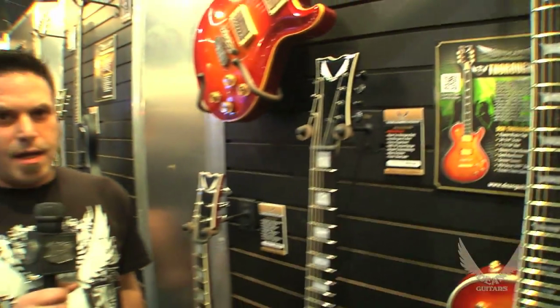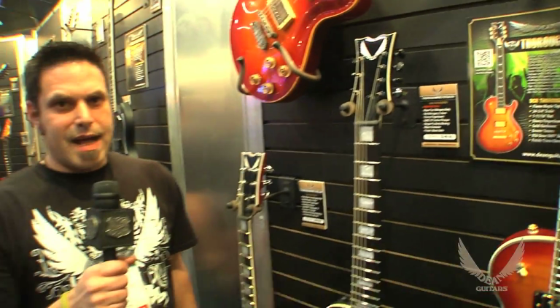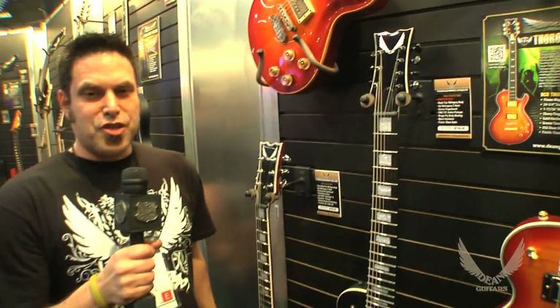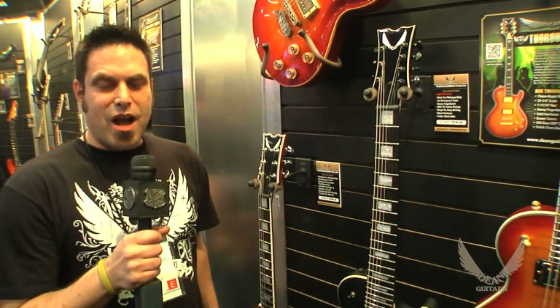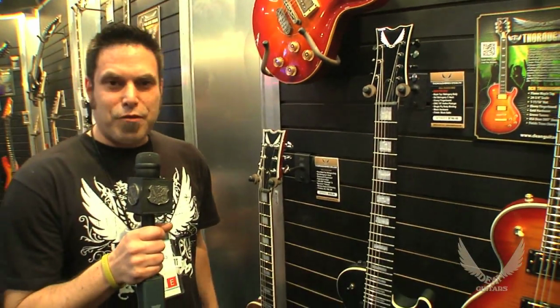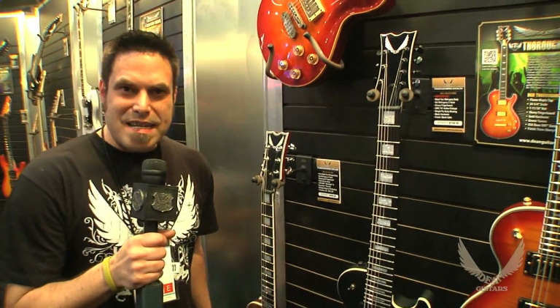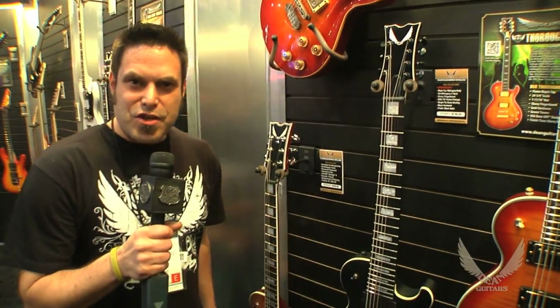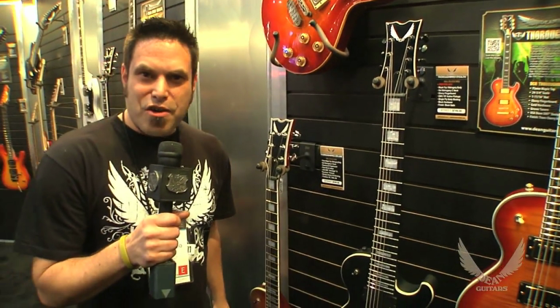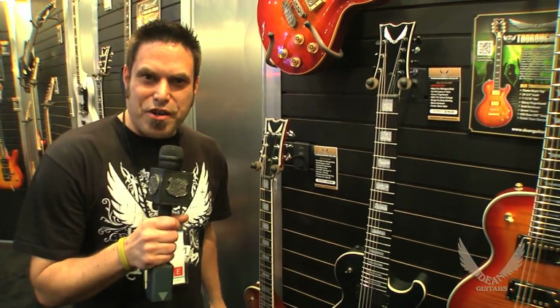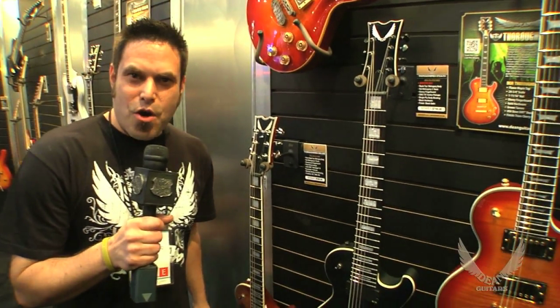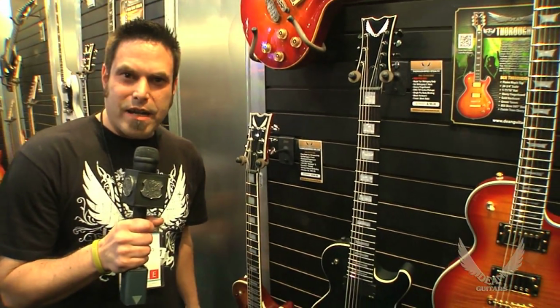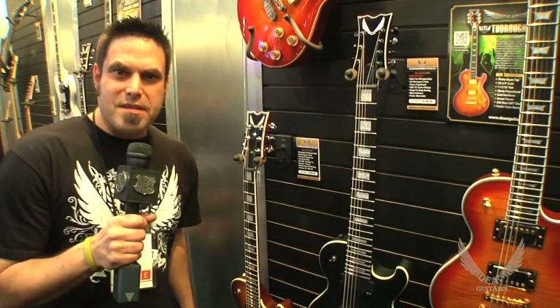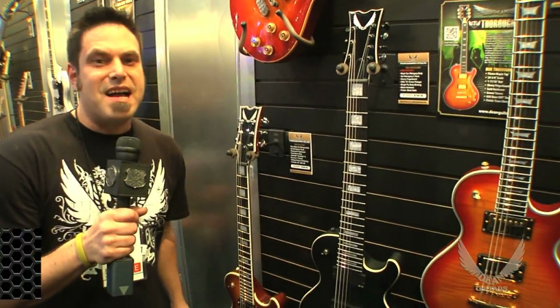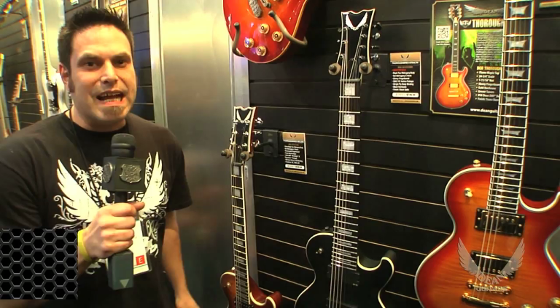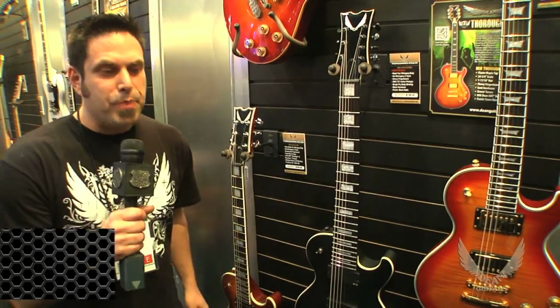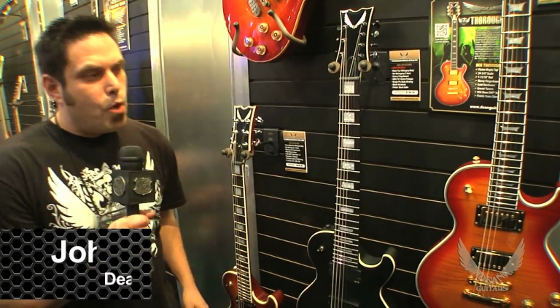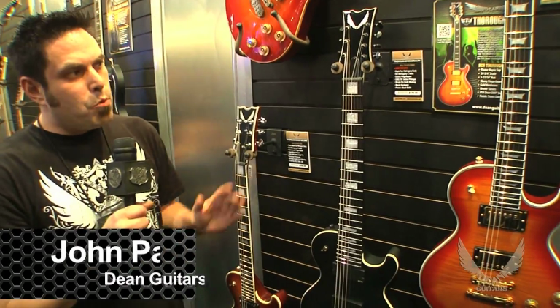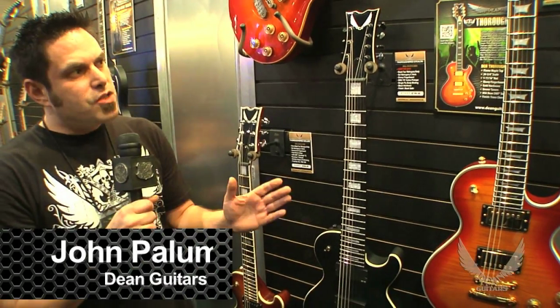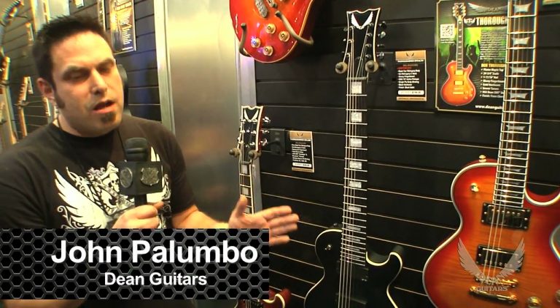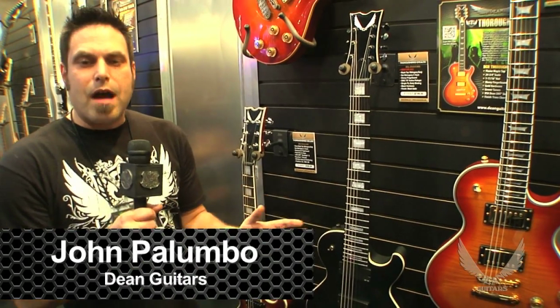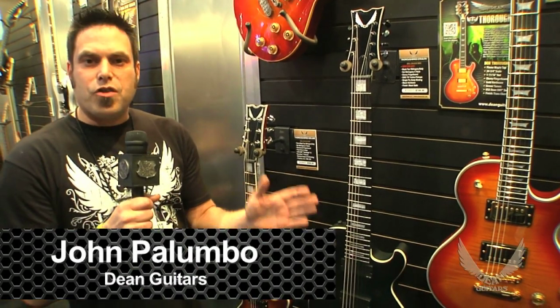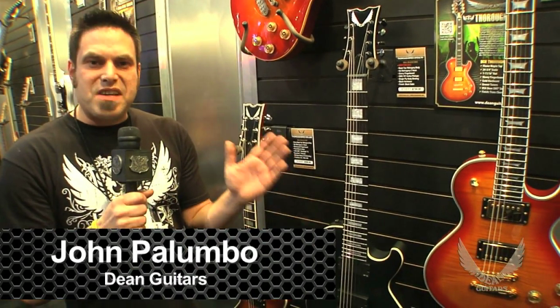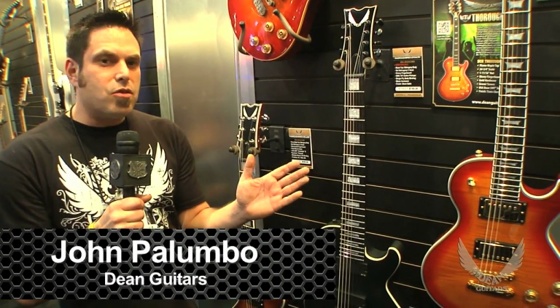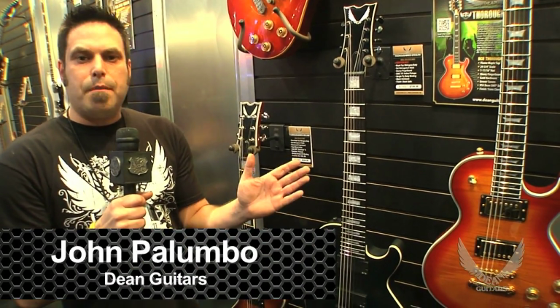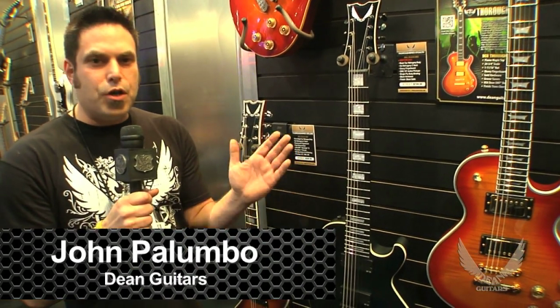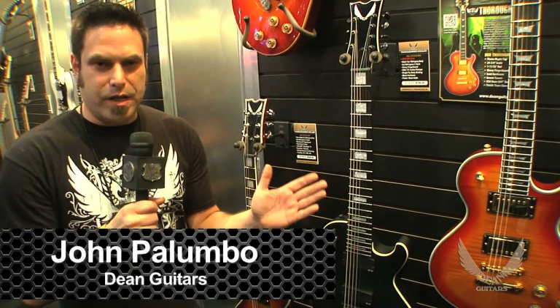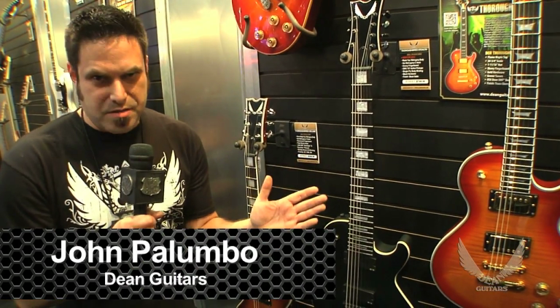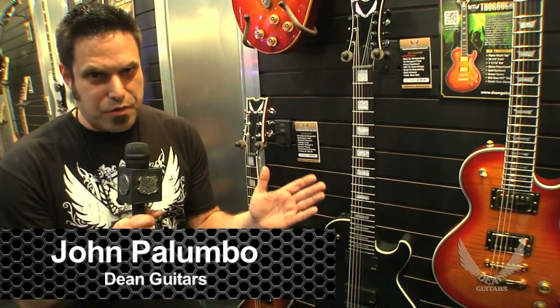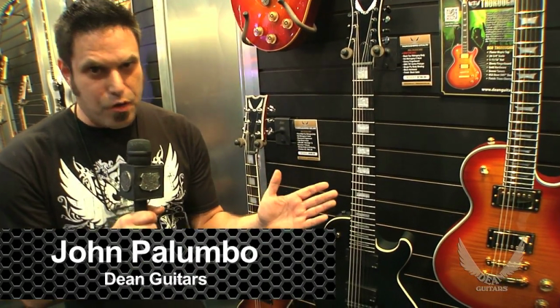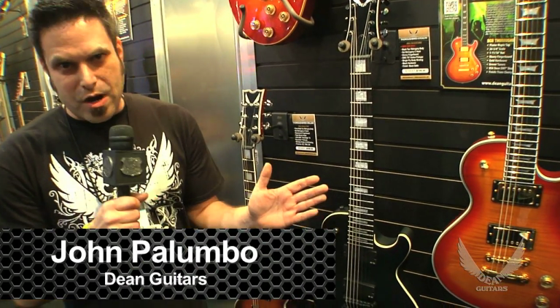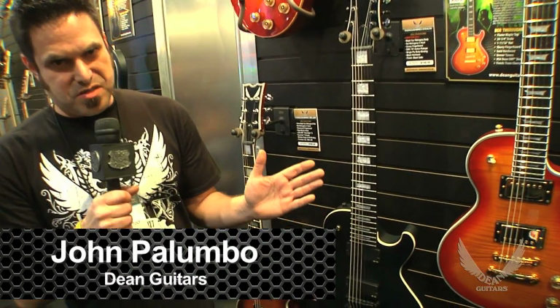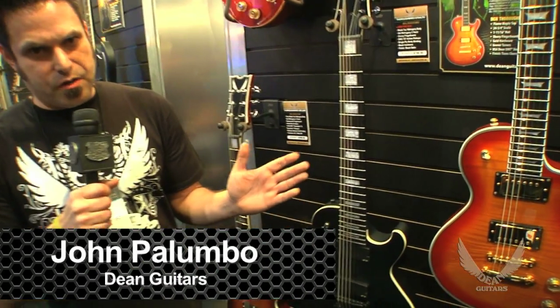Hi guys, John from Dean Guitars here, Marketing and Design. We want to talk about our Single Cut Beauties, the Thoroughbred series.